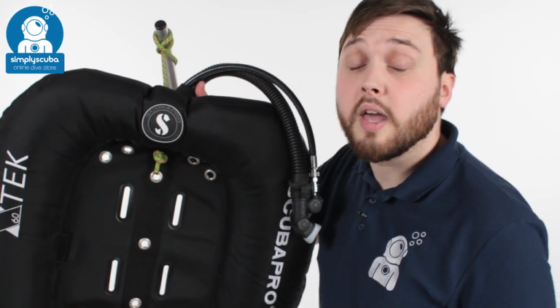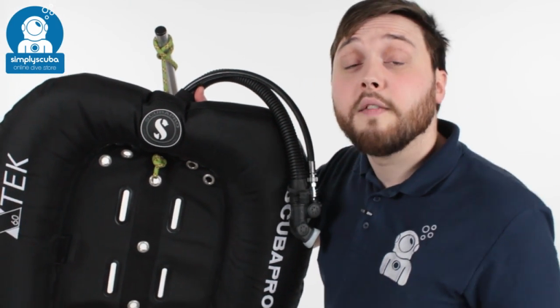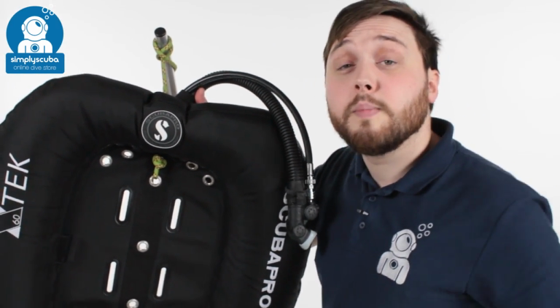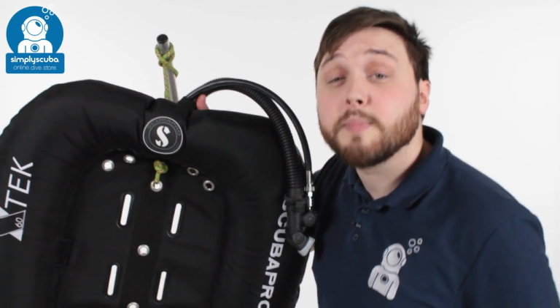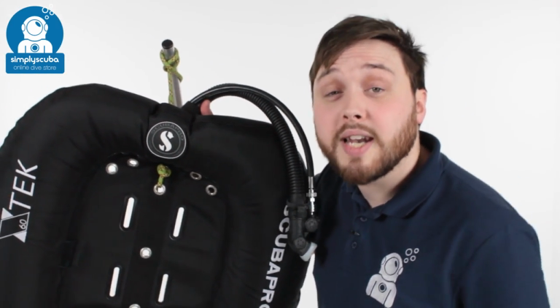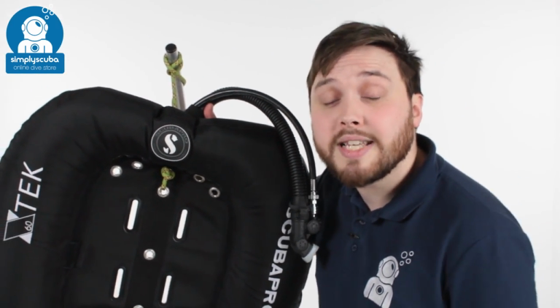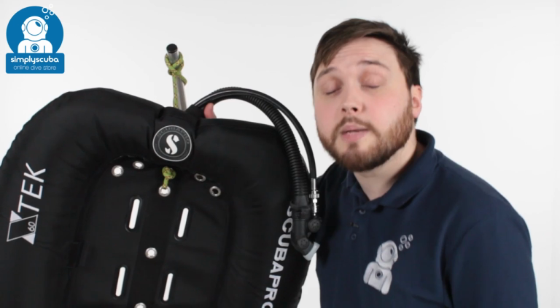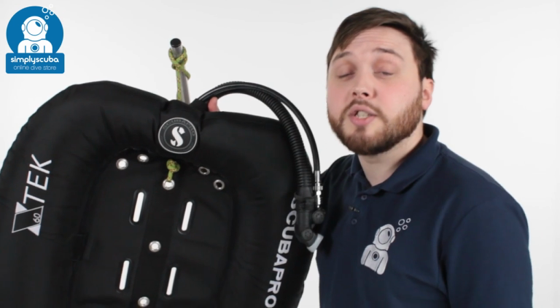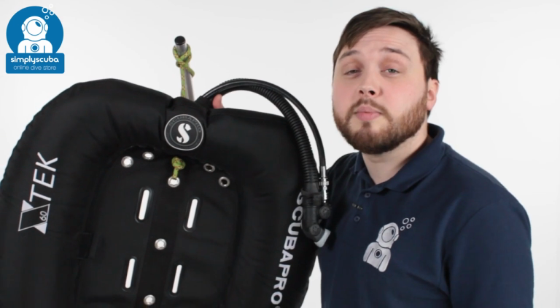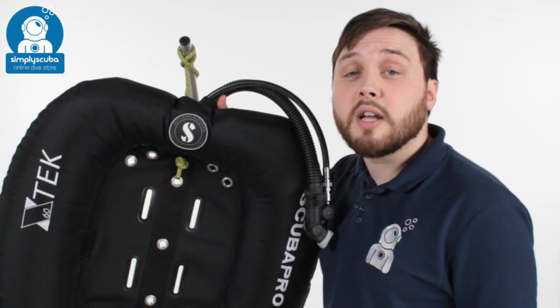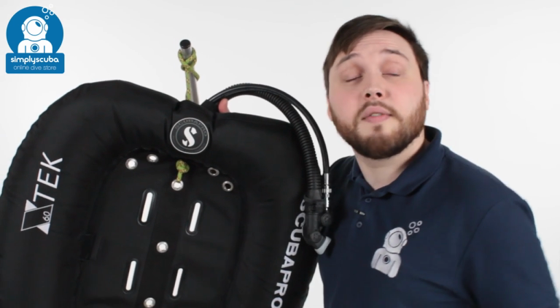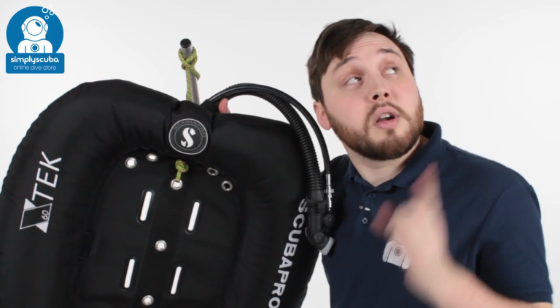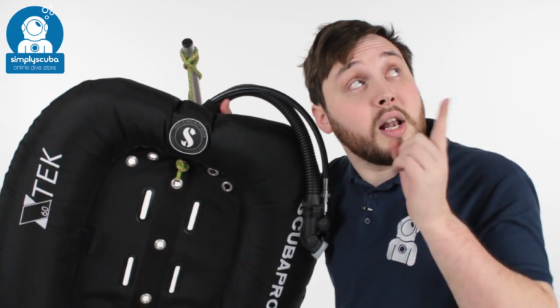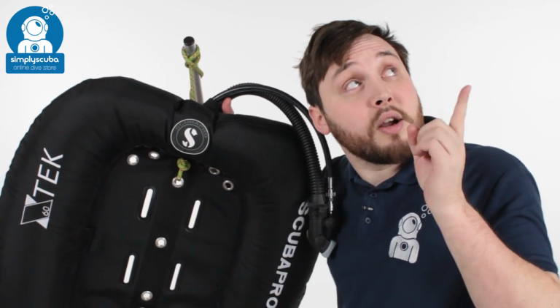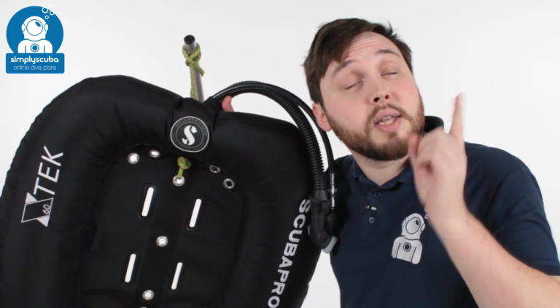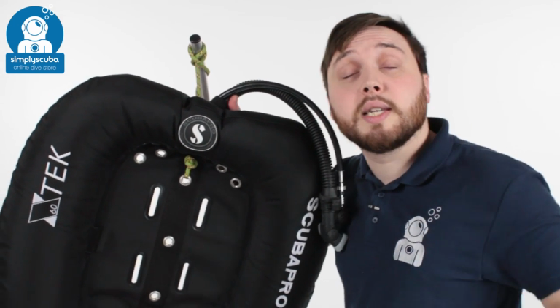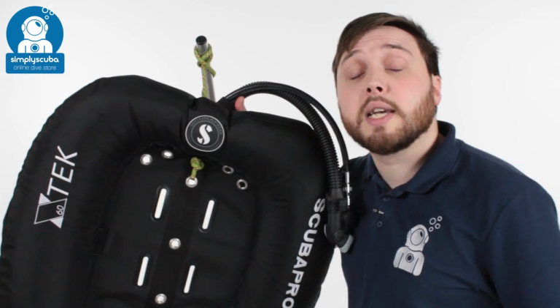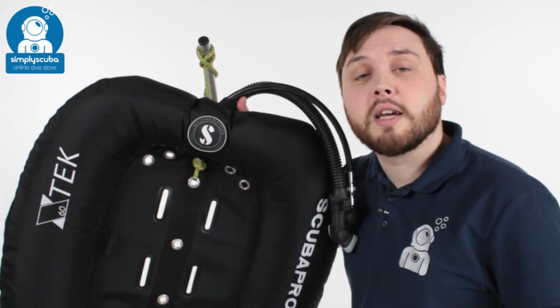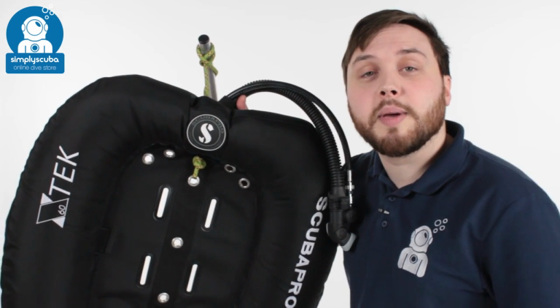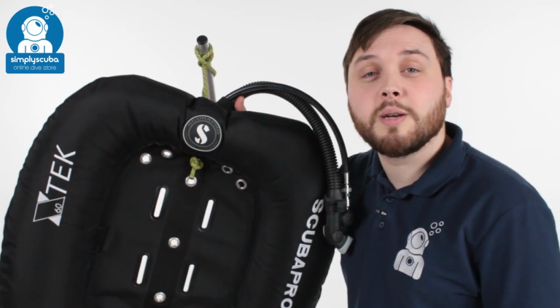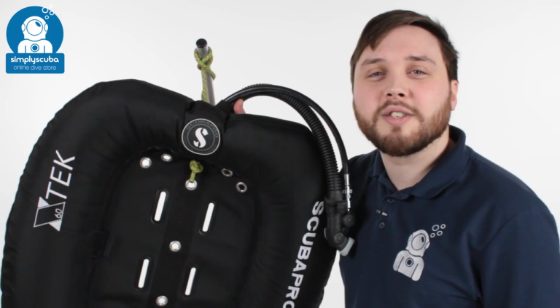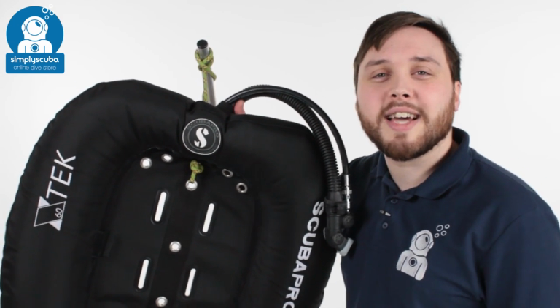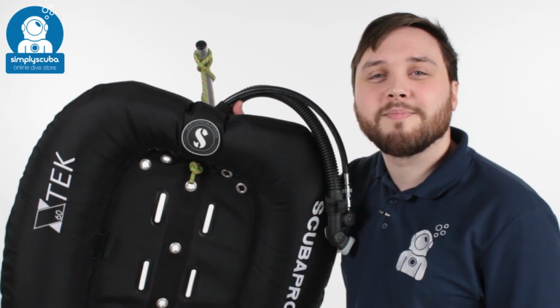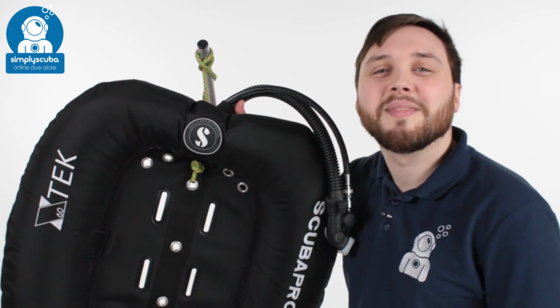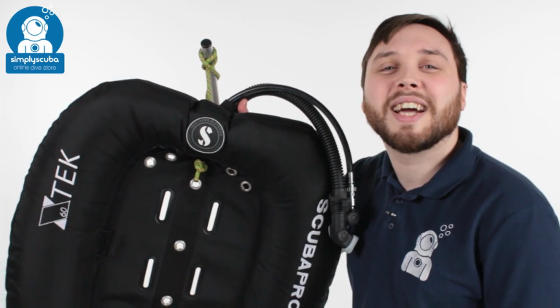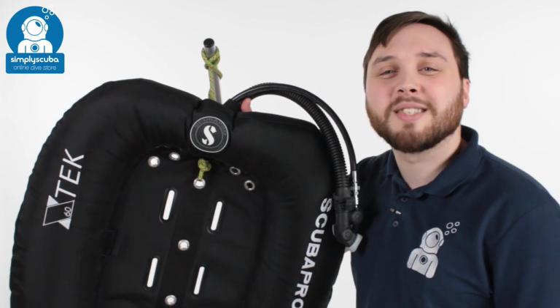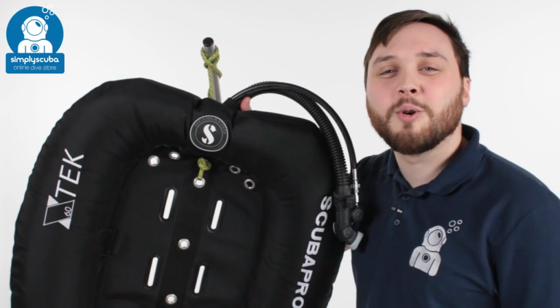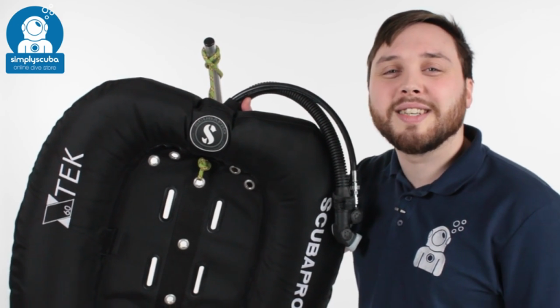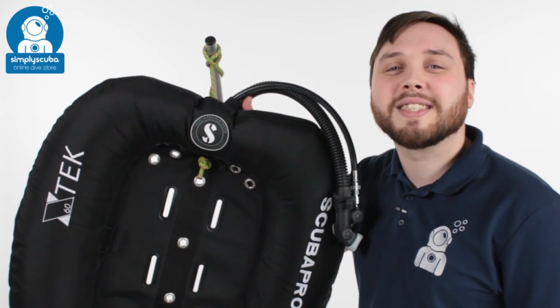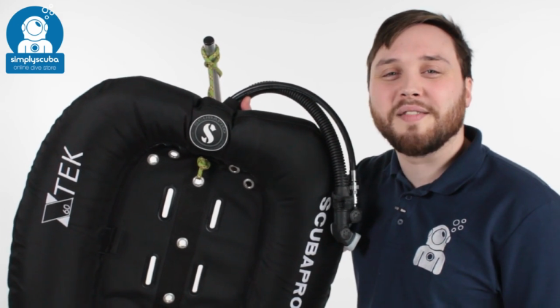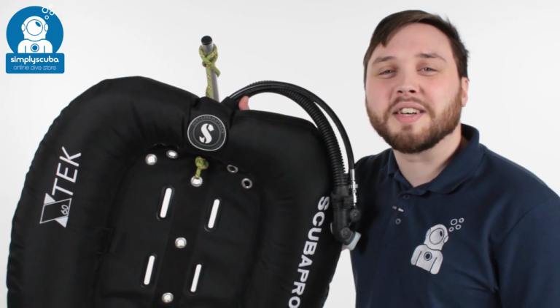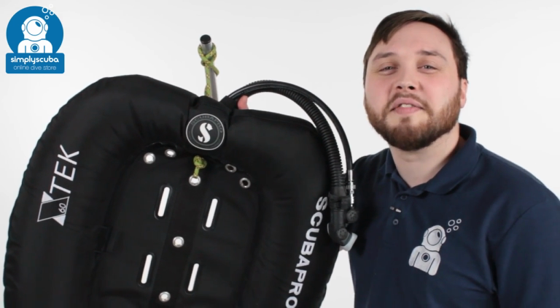If you missed my latest Simply Scuba Live you can click on the link to watch that, and as always, safe diving.